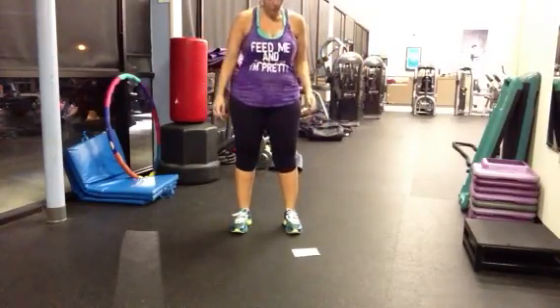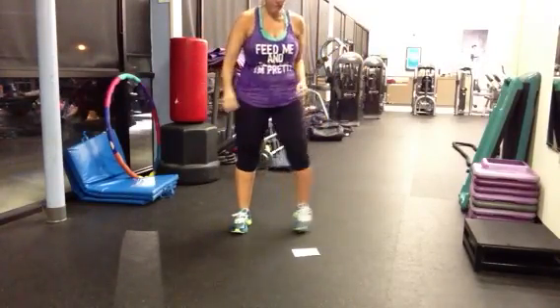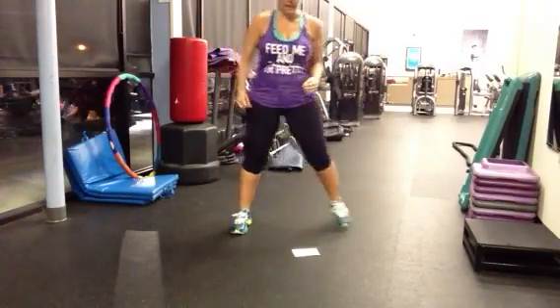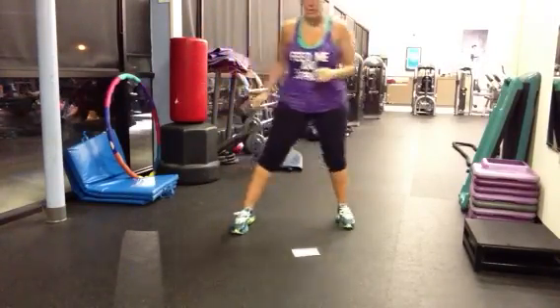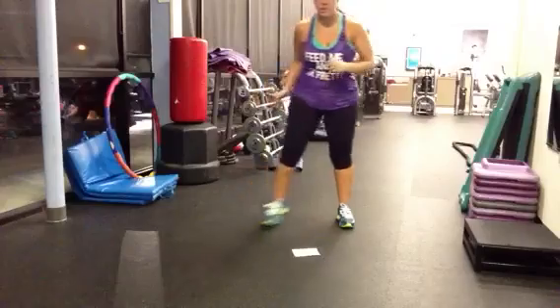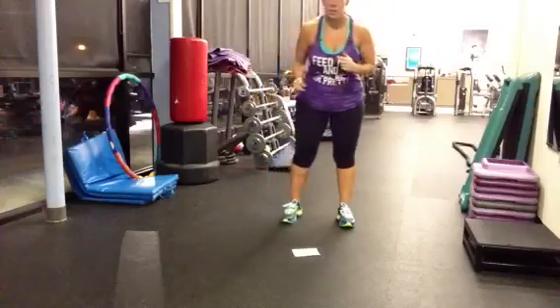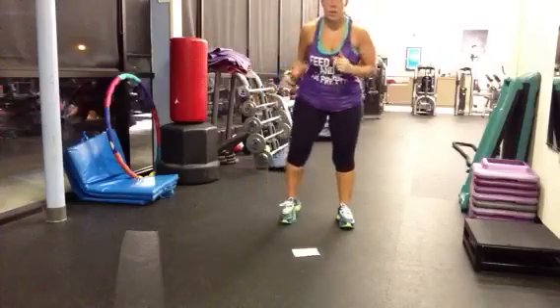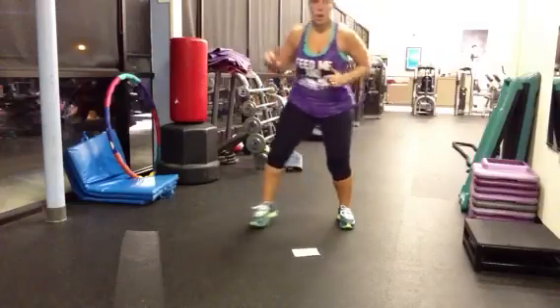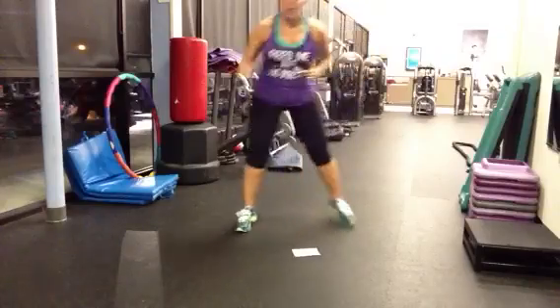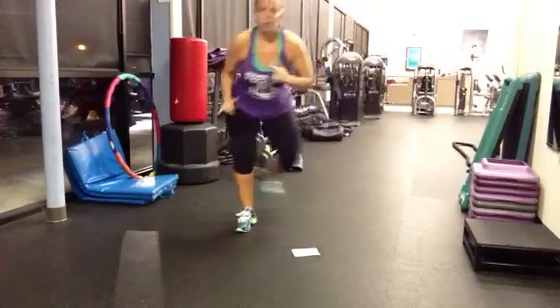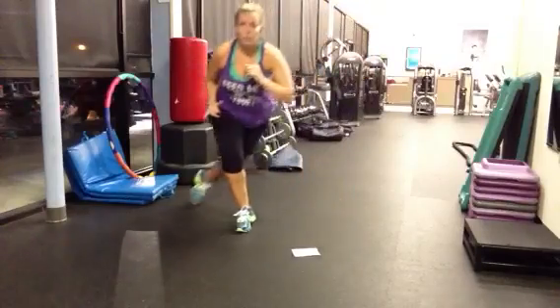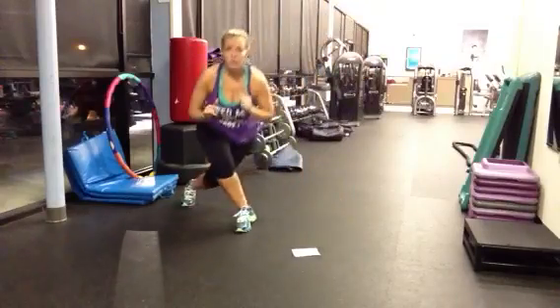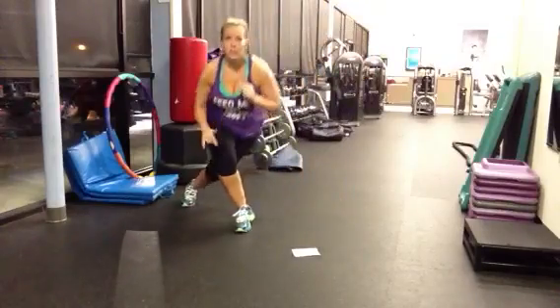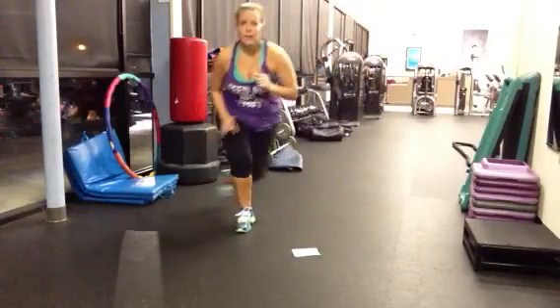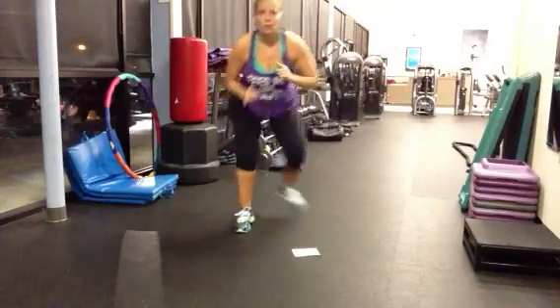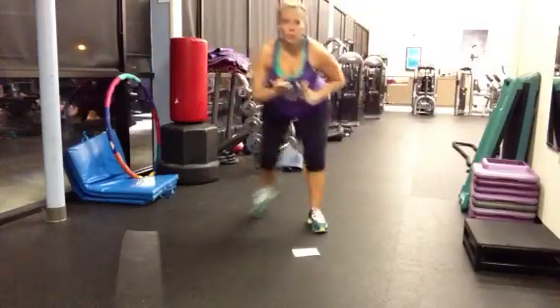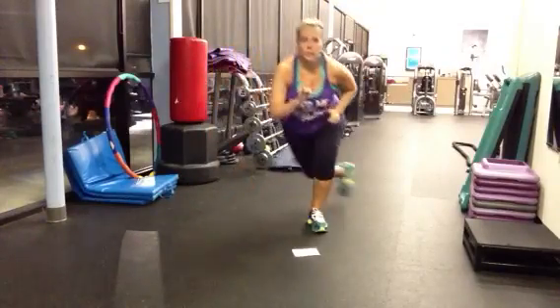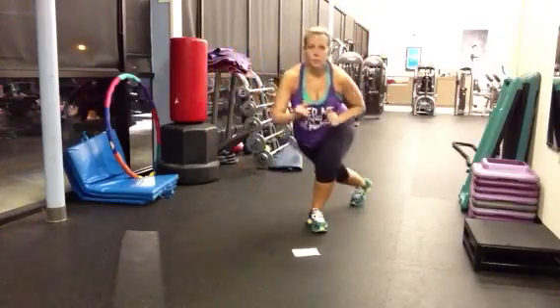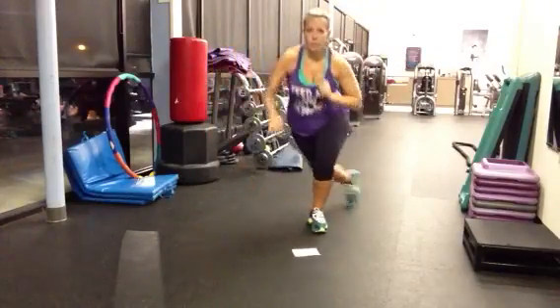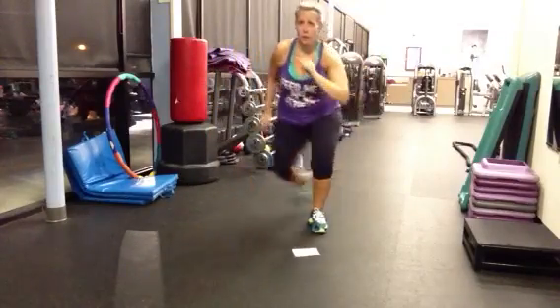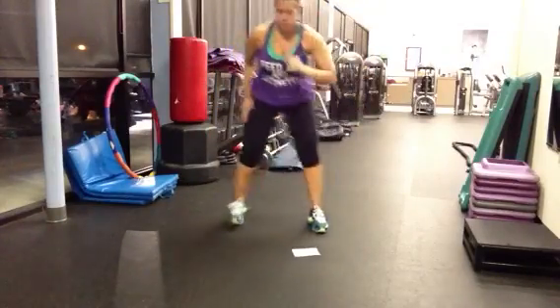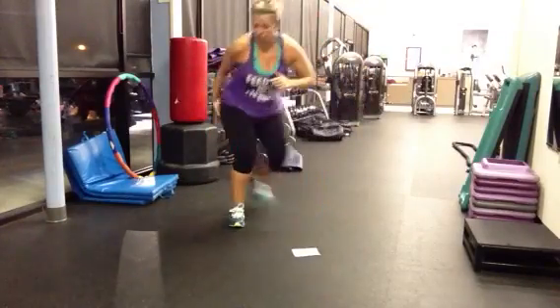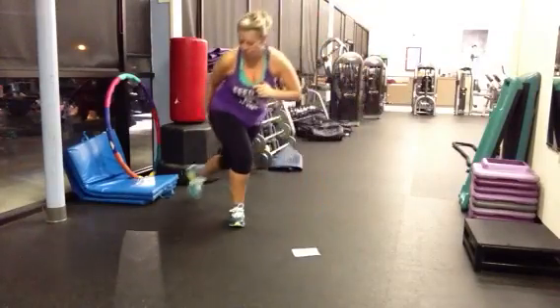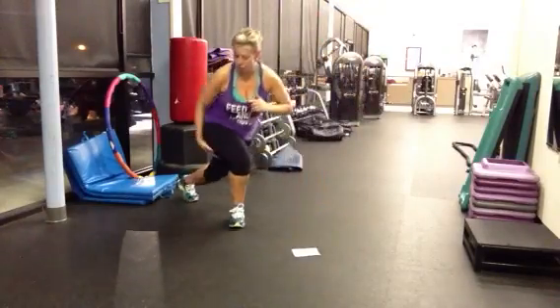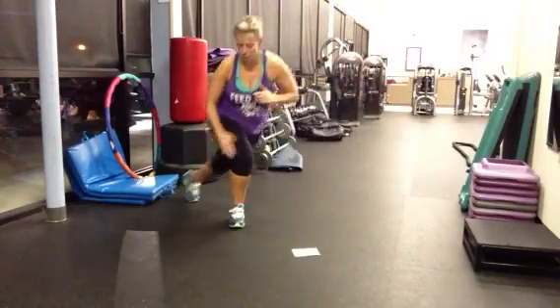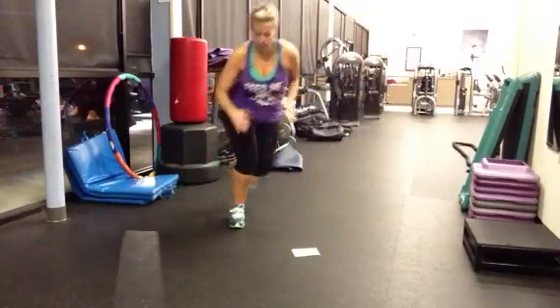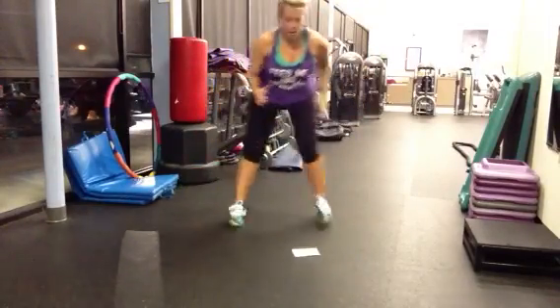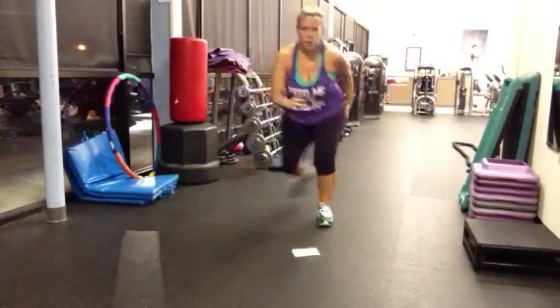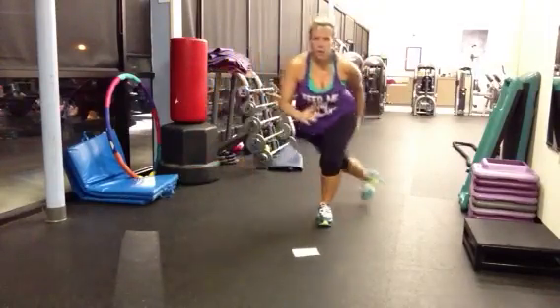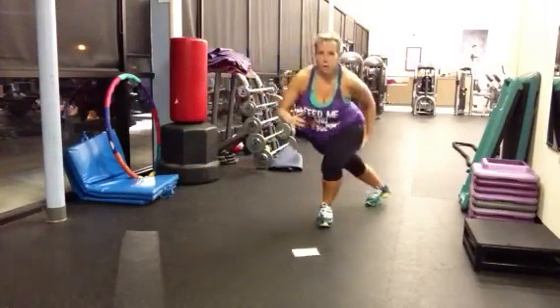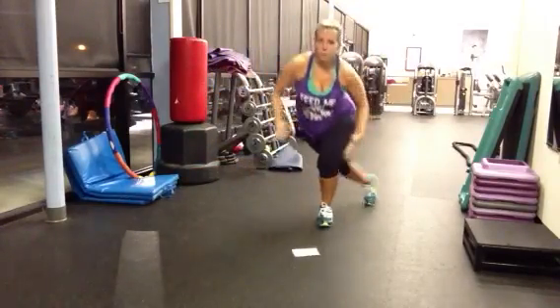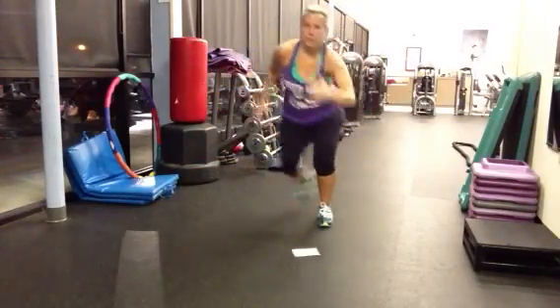We have skaters. You want to make sure you get down low when you do them because they can really work your booty.